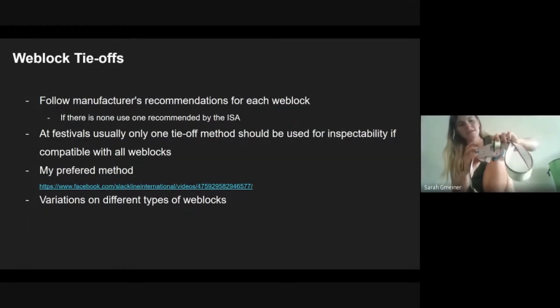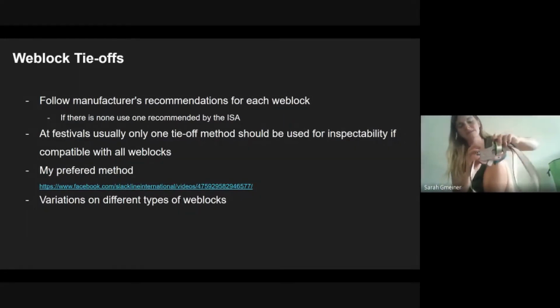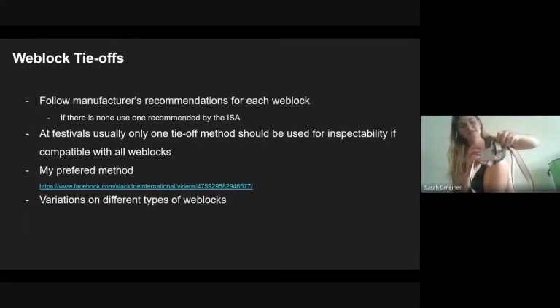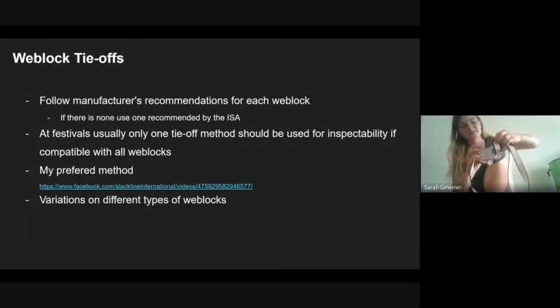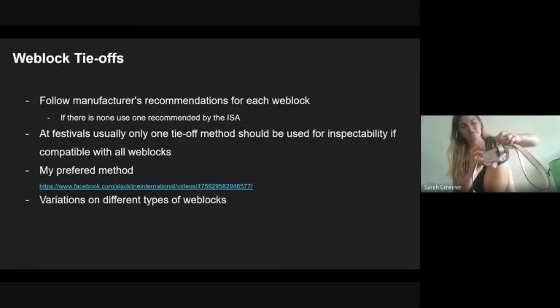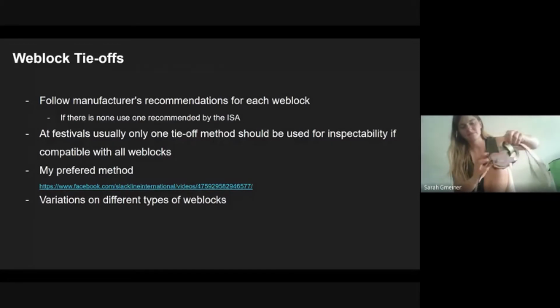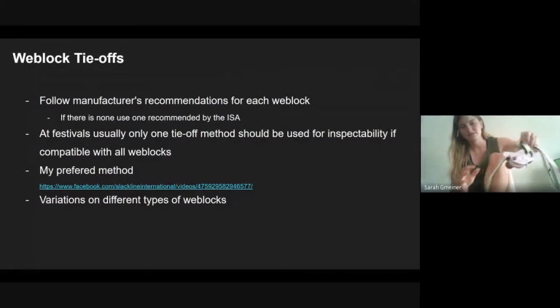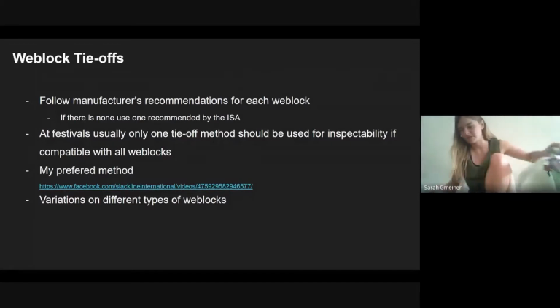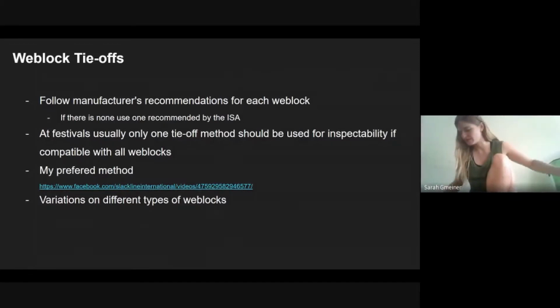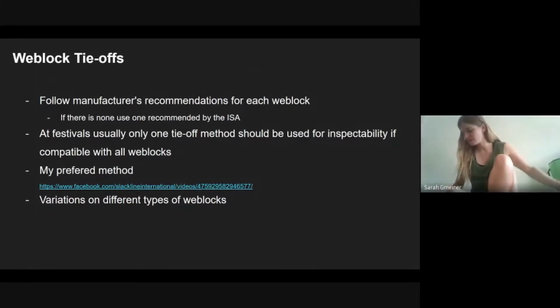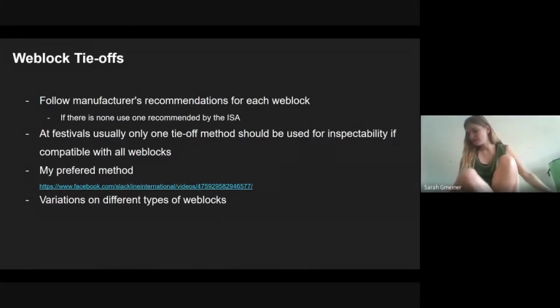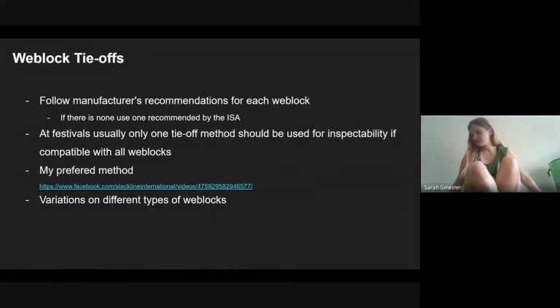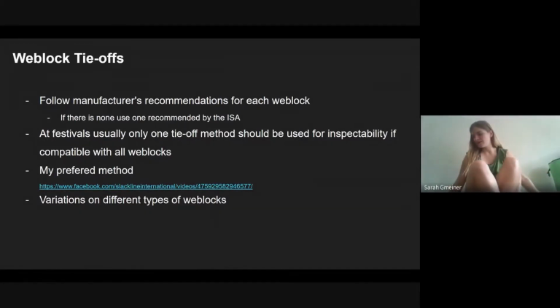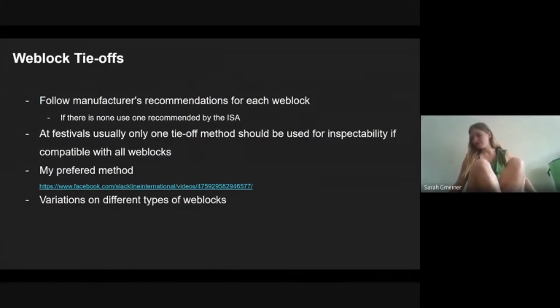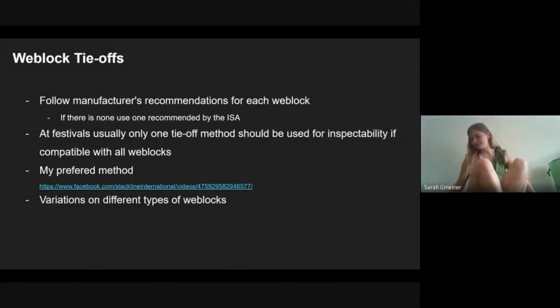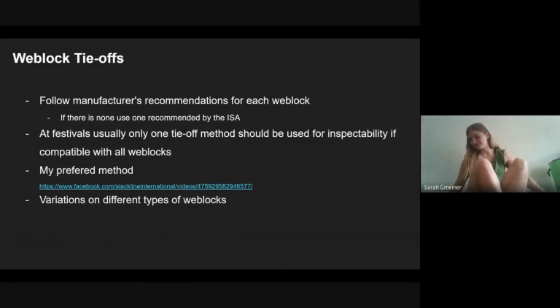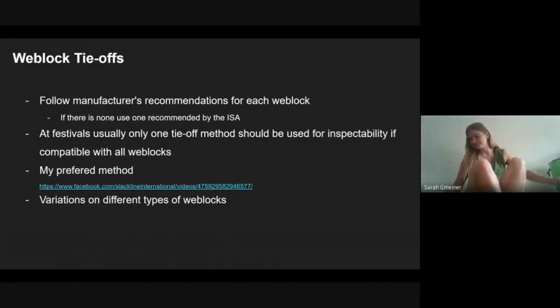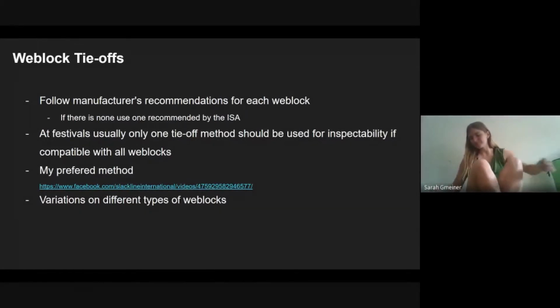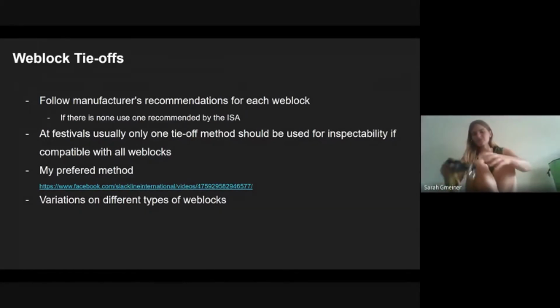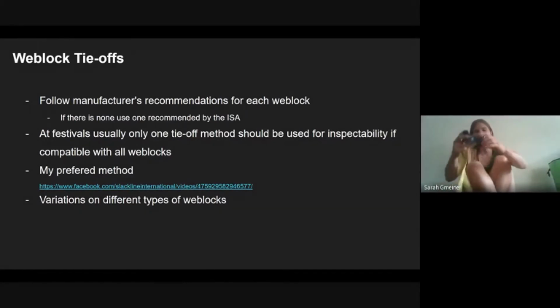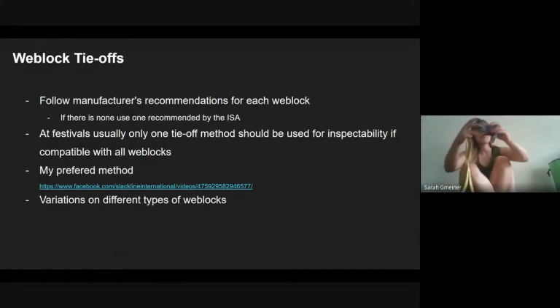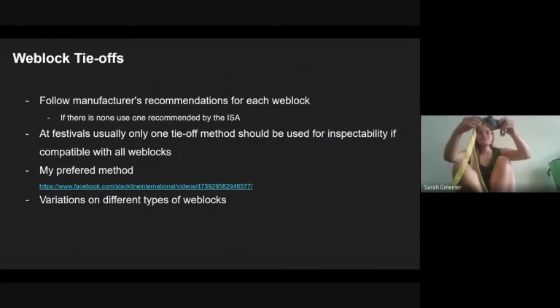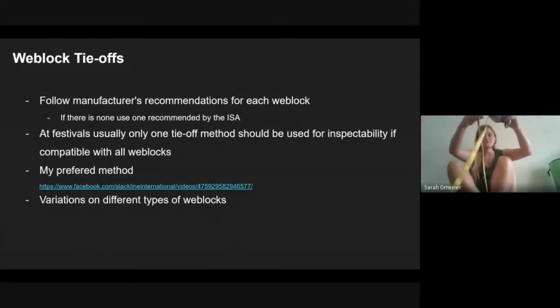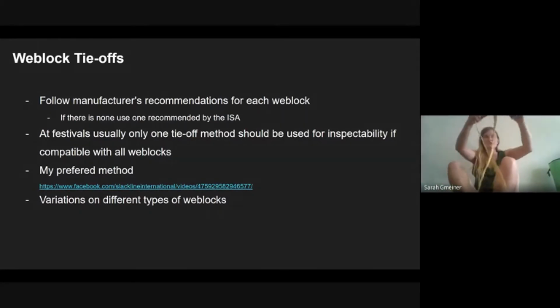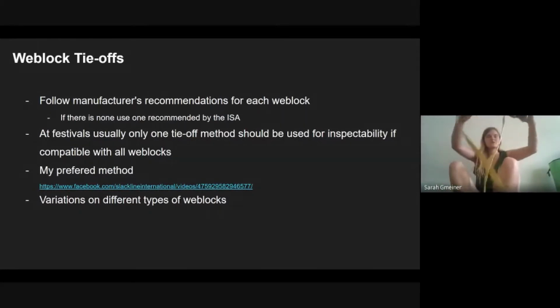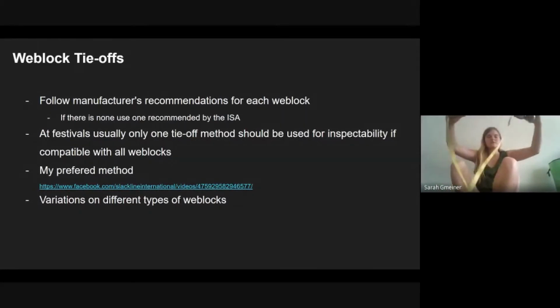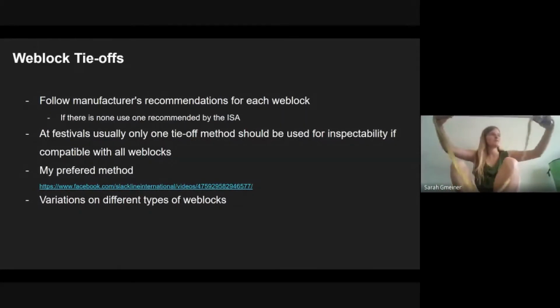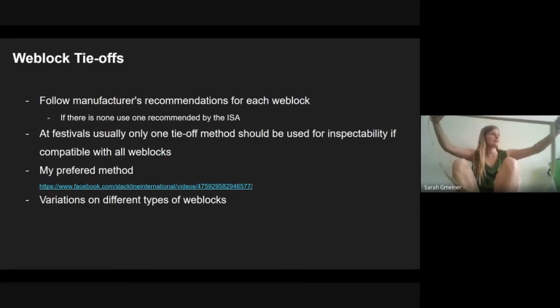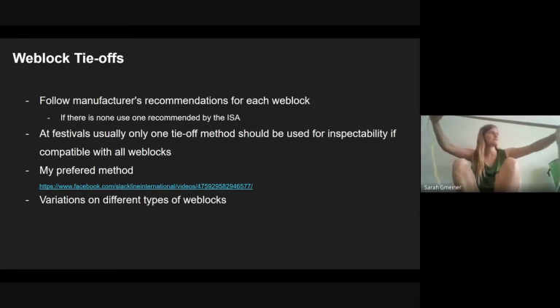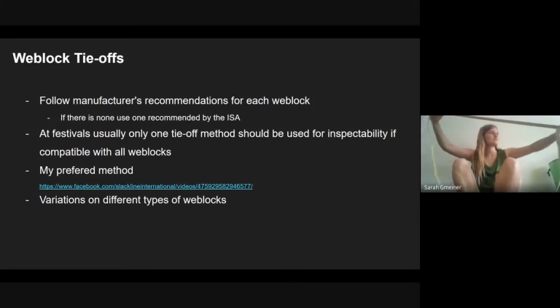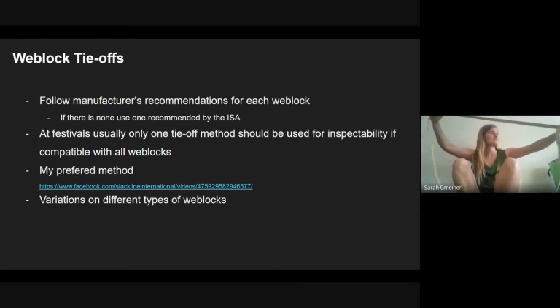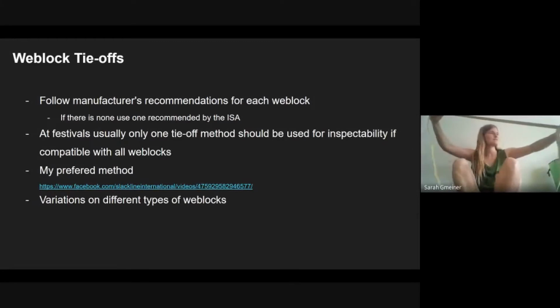This is very similar to the tie-off method for the AVL4 from Balance Community — they just go around the two holes in the weblock instead of a shackle, since it doesn't necessarily need a shackle connector. It's basically the same method.